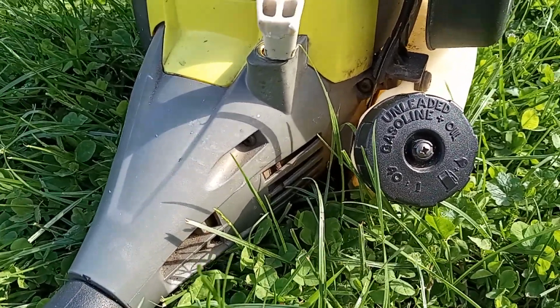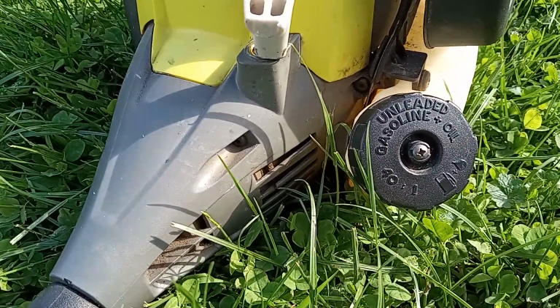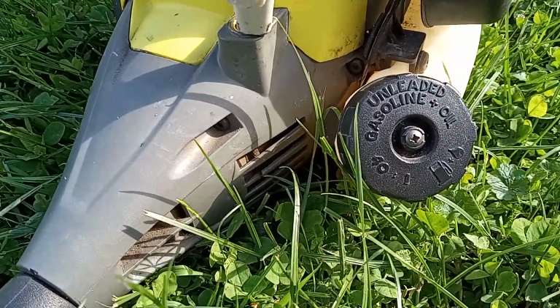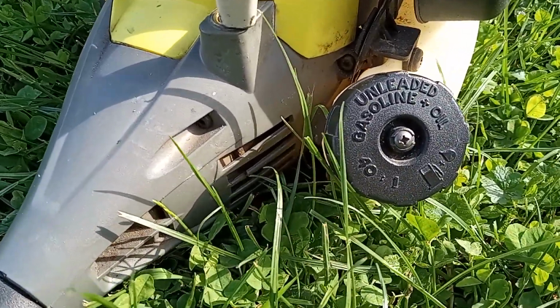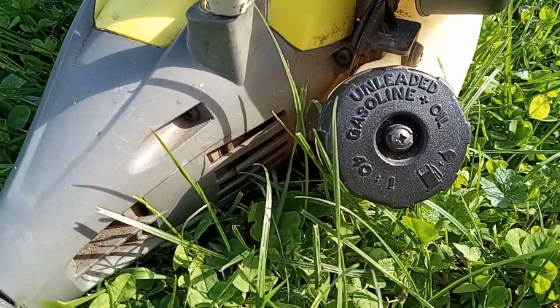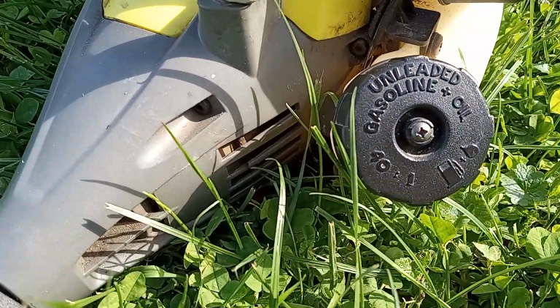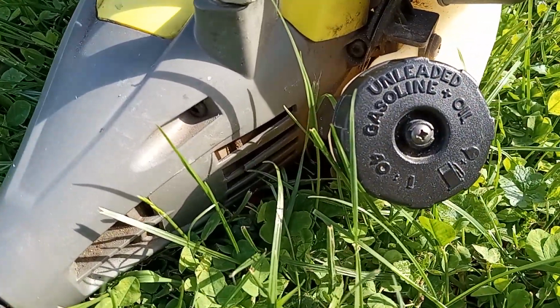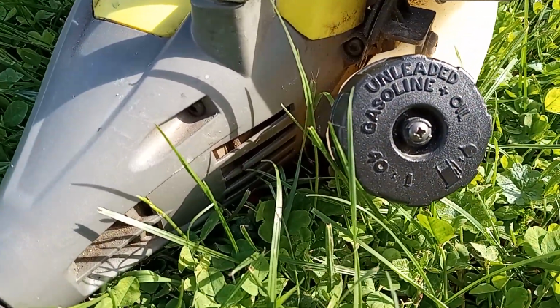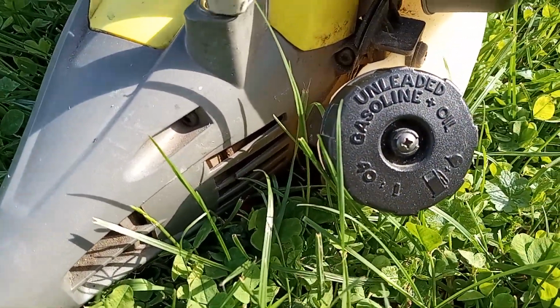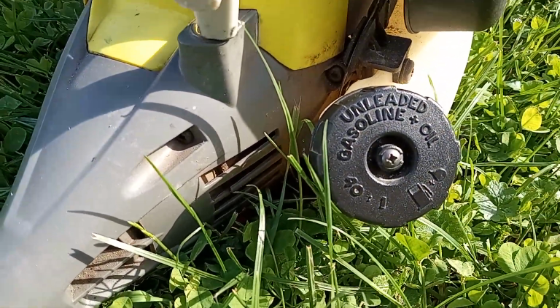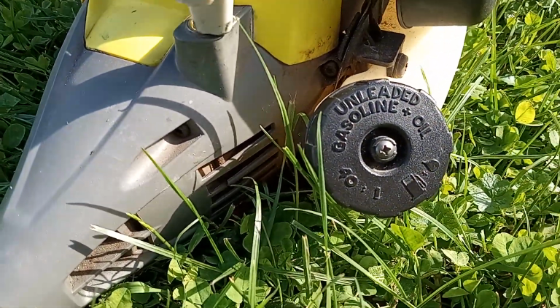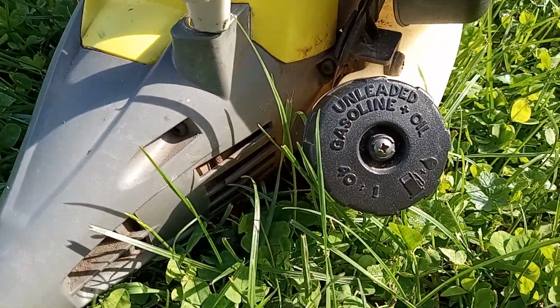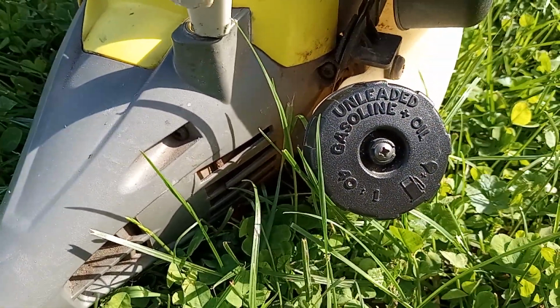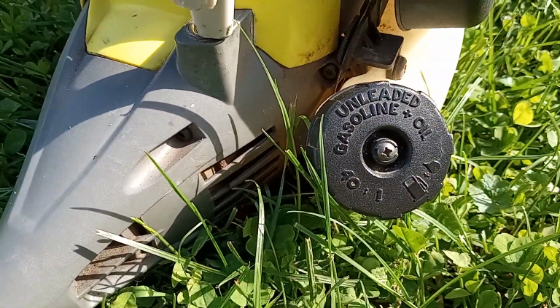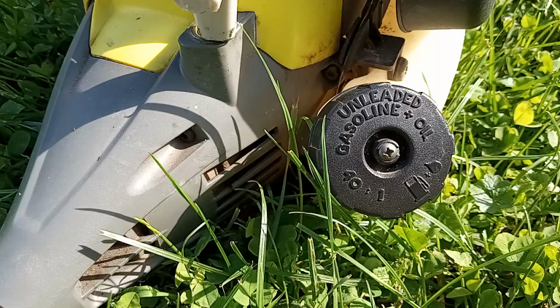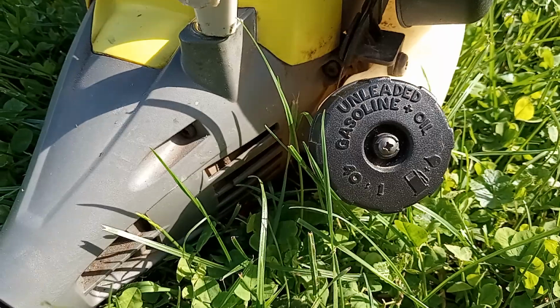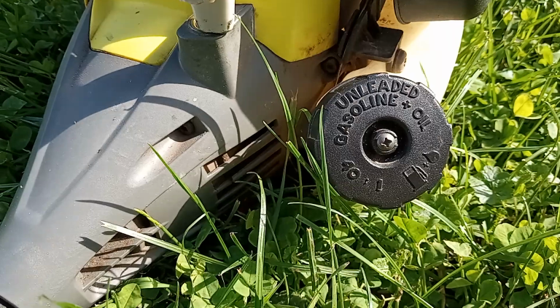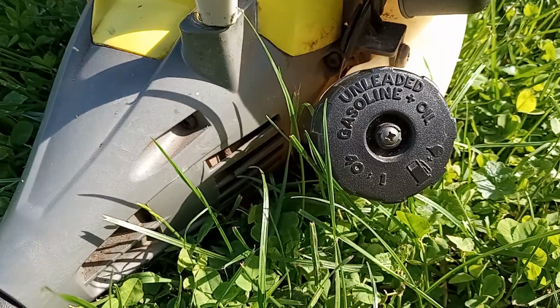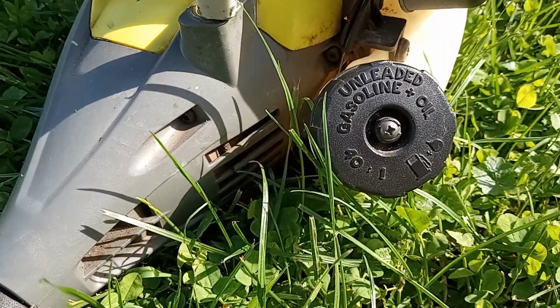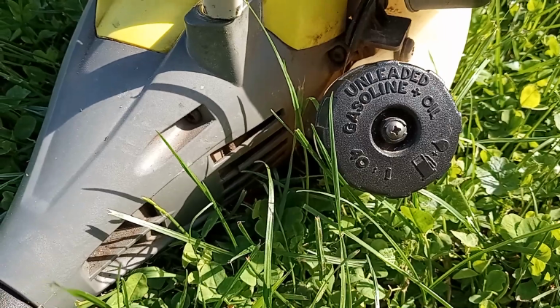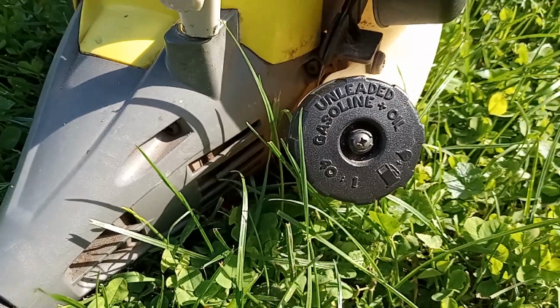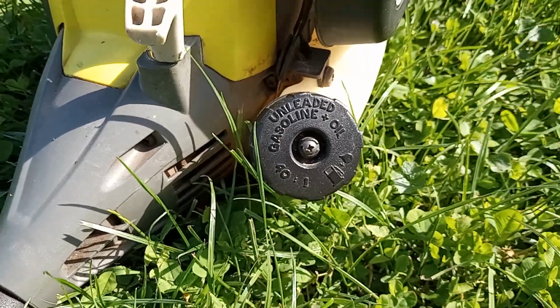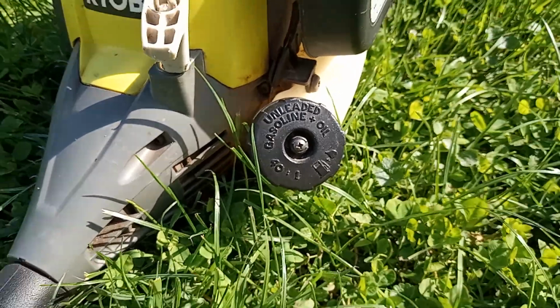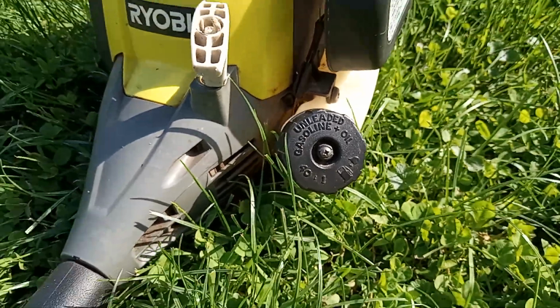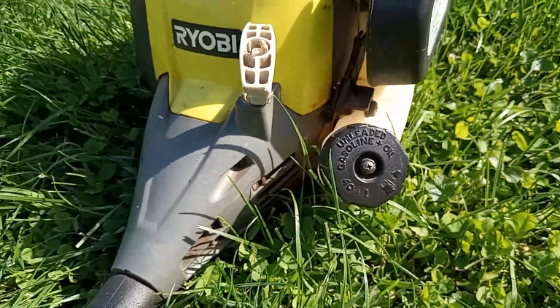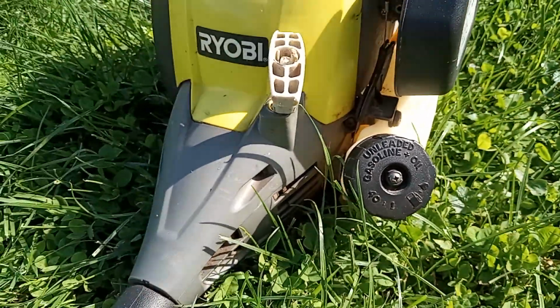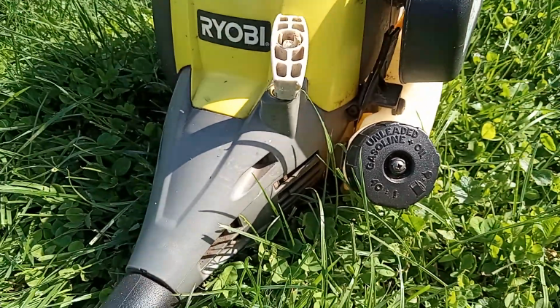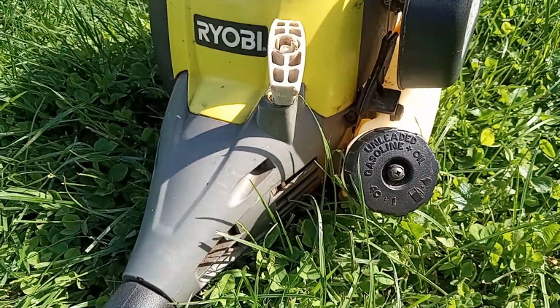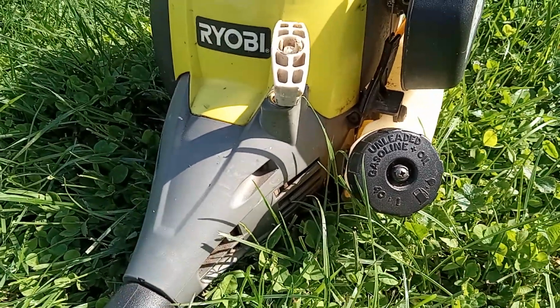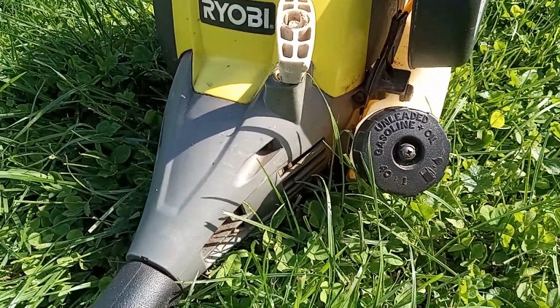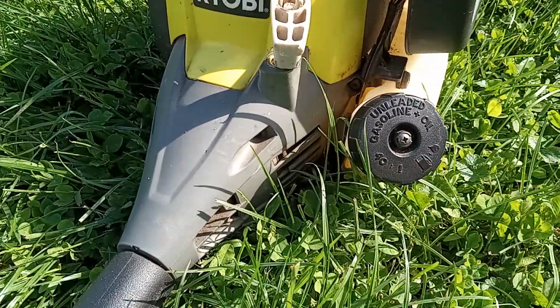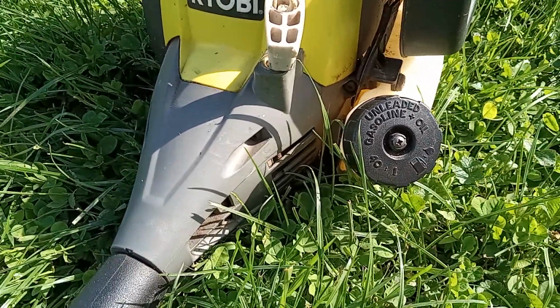This is an old gas cap off of a Craftsman leaf blower. I run this thing upside down.